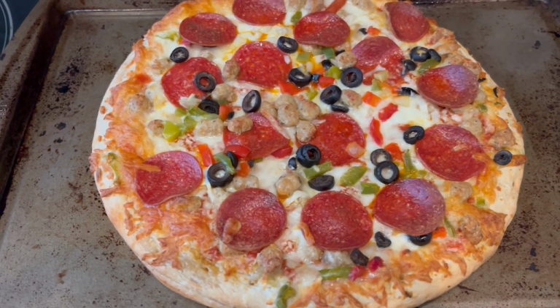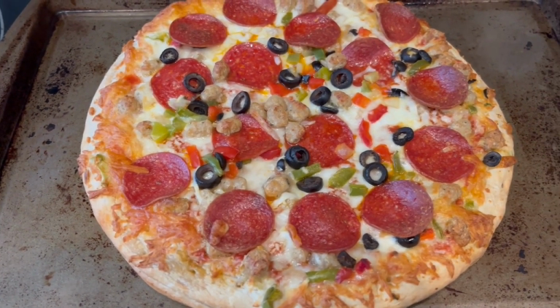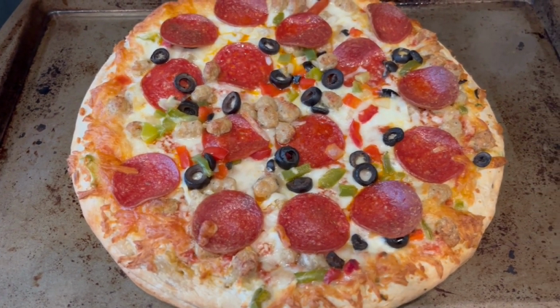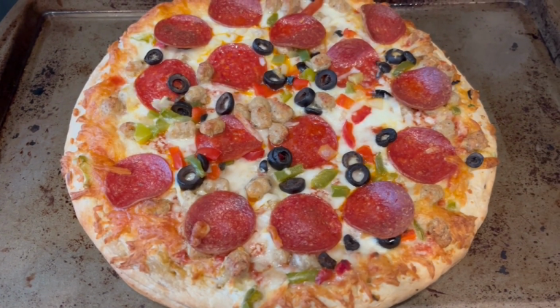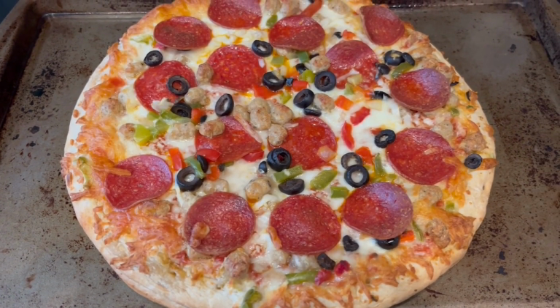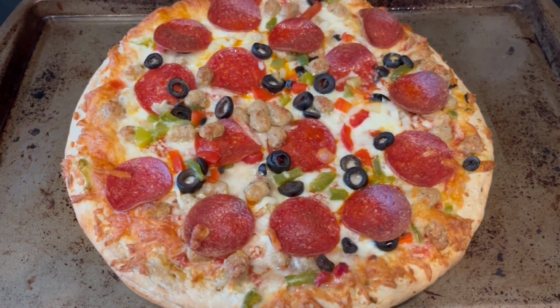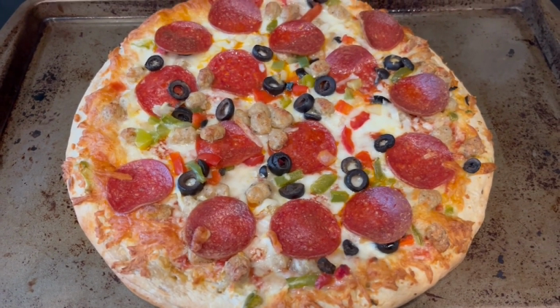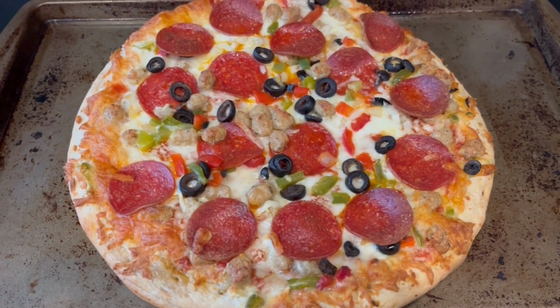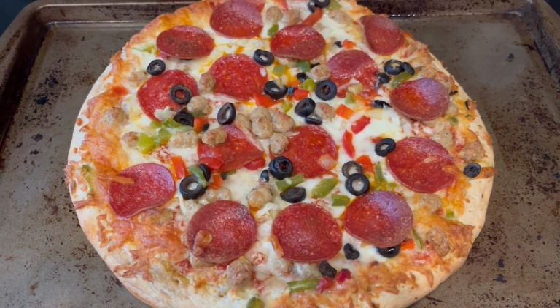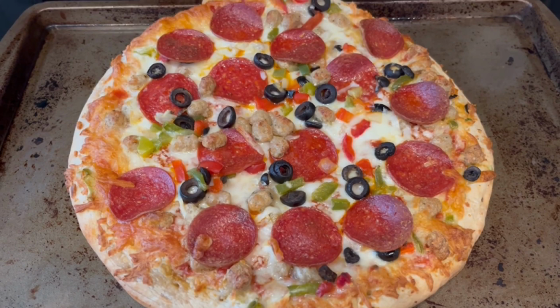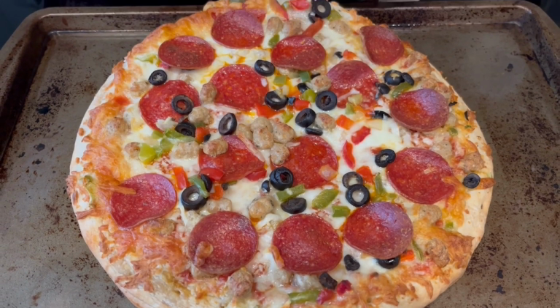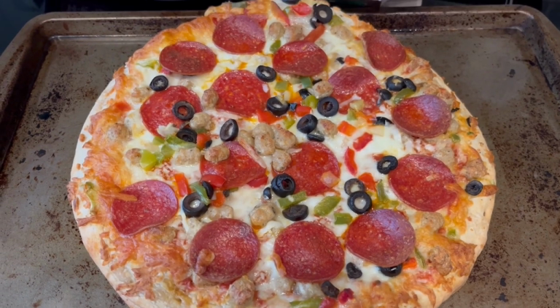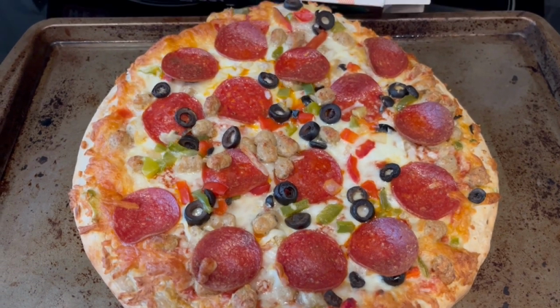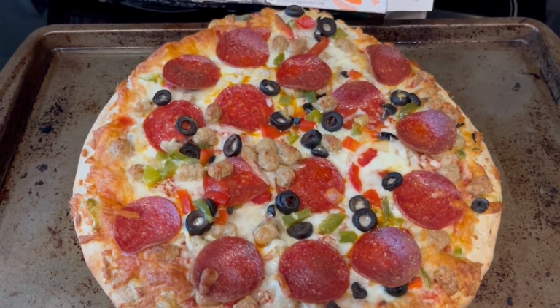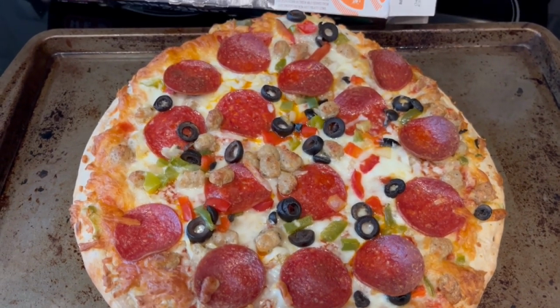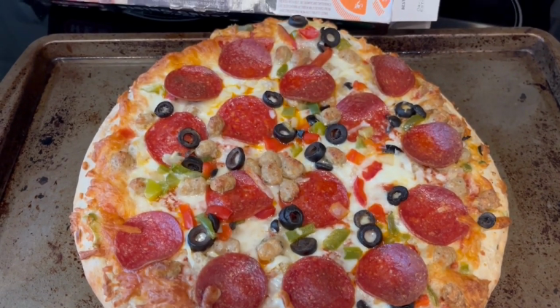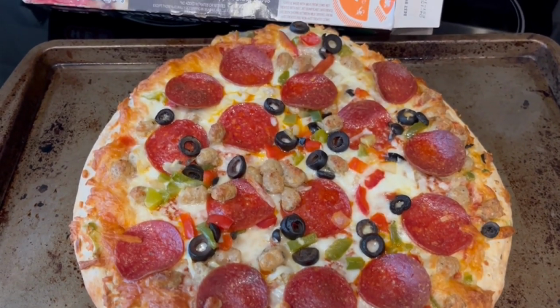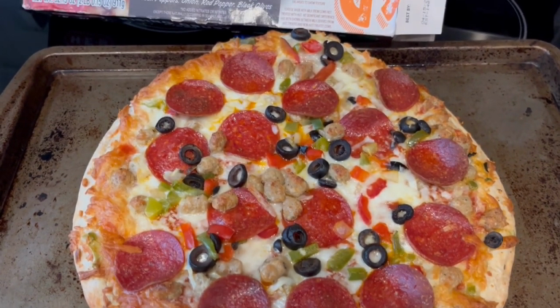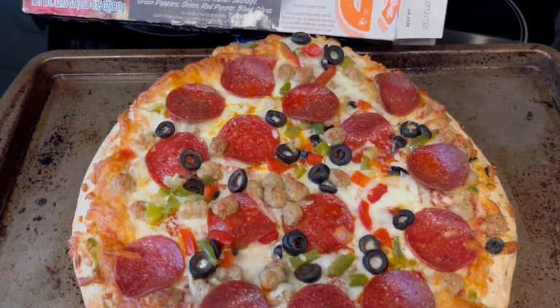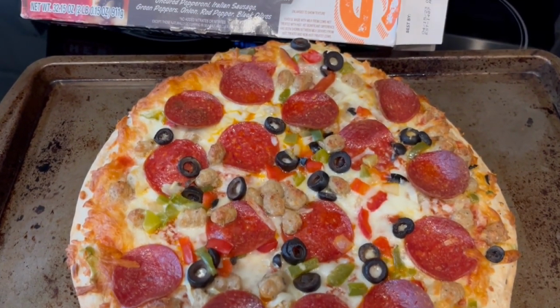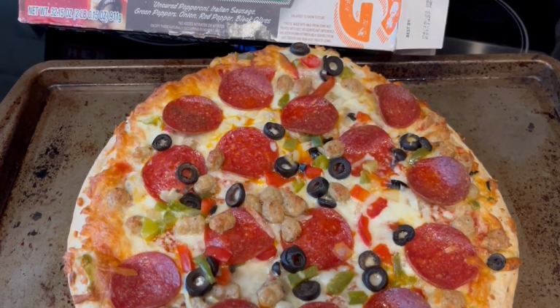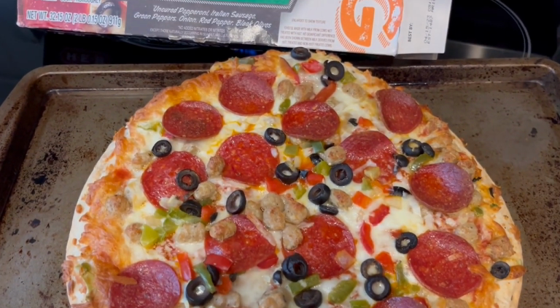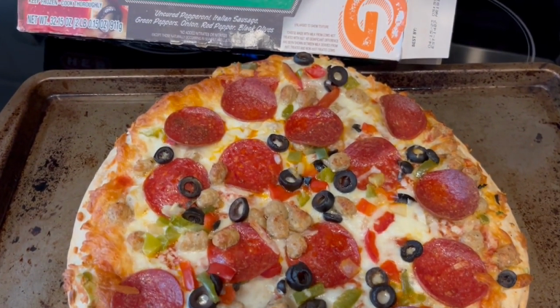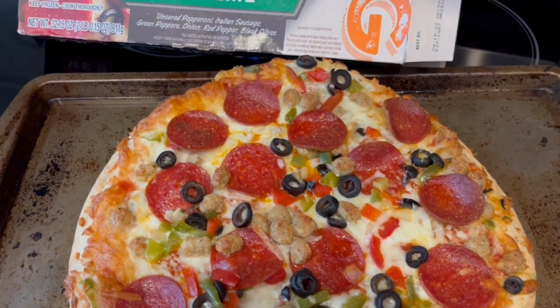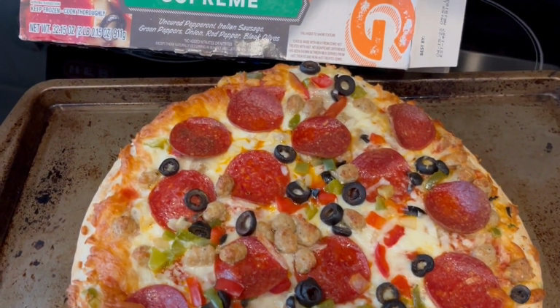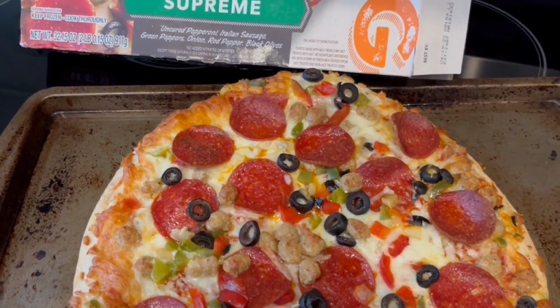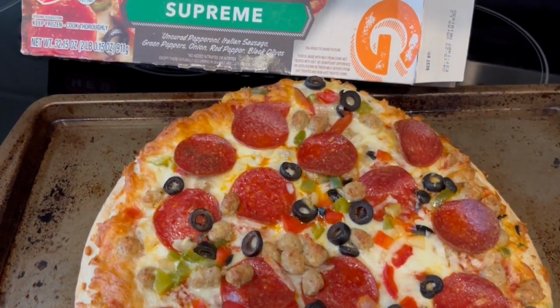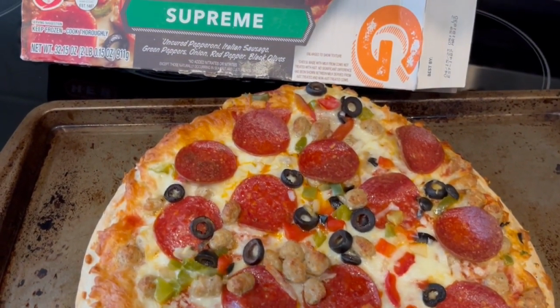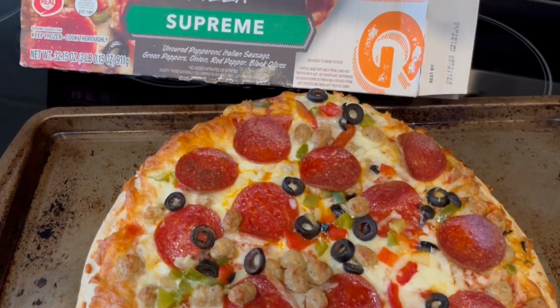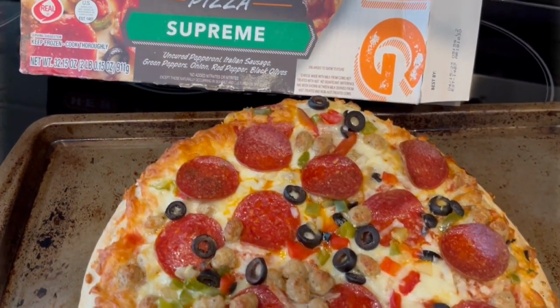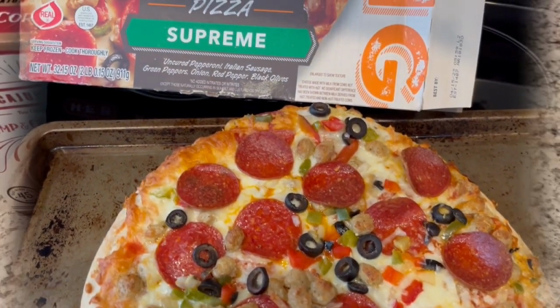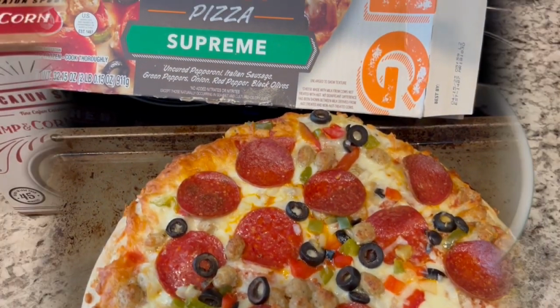I baked it on the oven rack and then I've got it in this pan here to cut up. So this is what we are having for dinner tonight and we will see y'all next time.